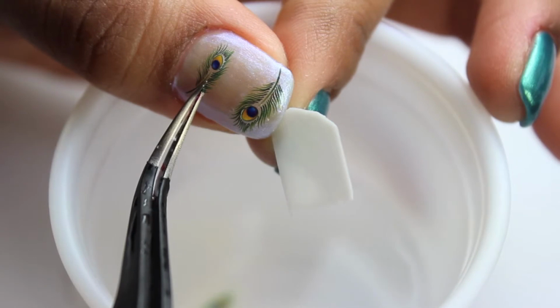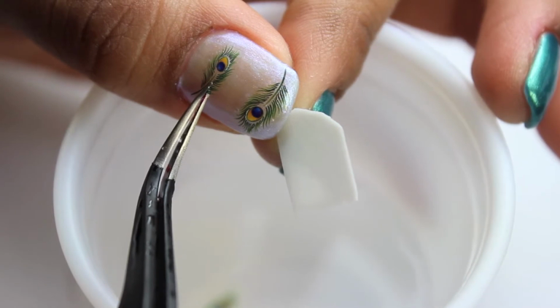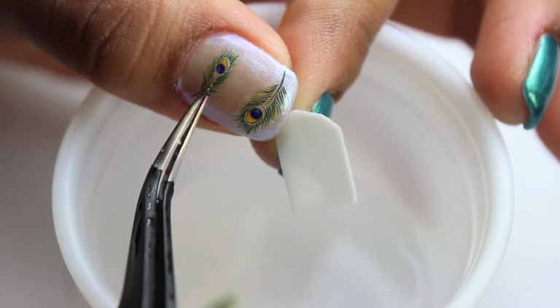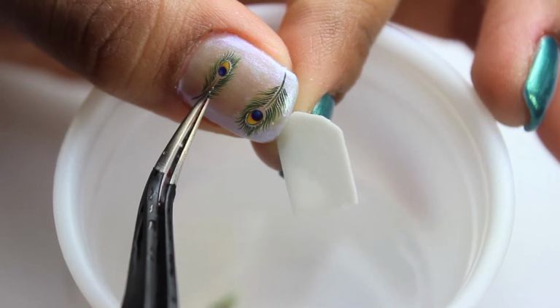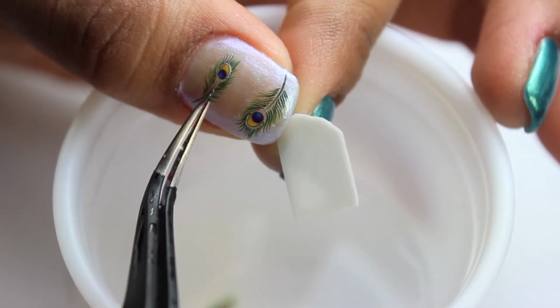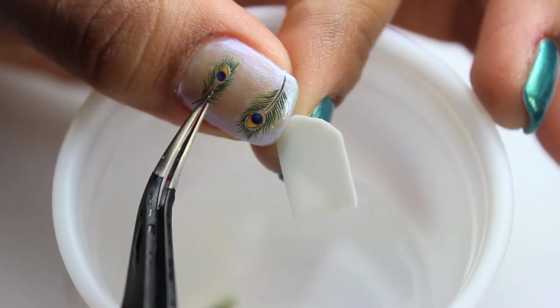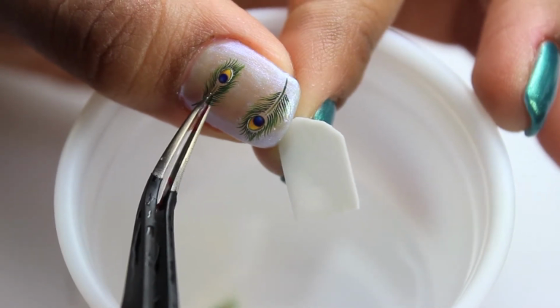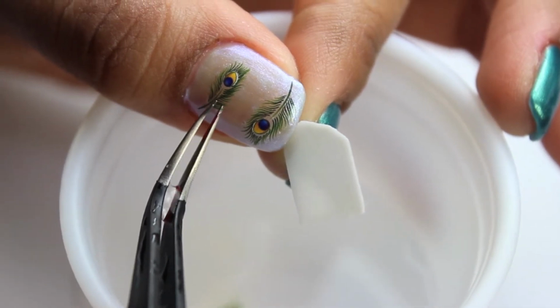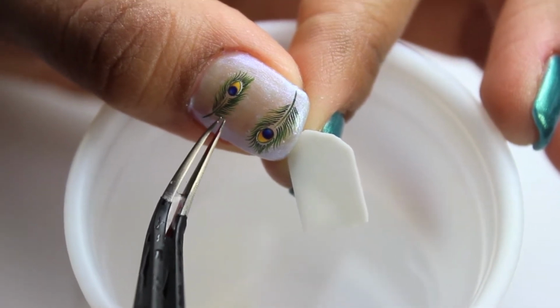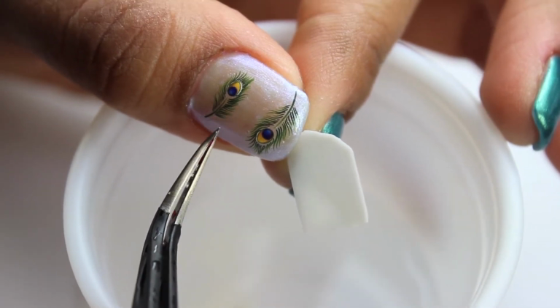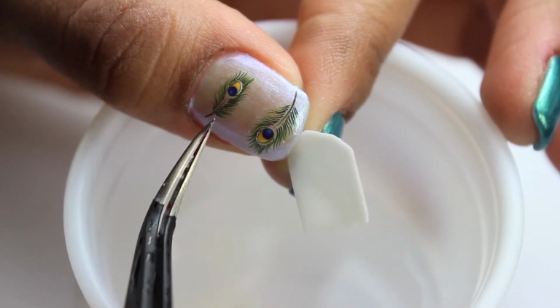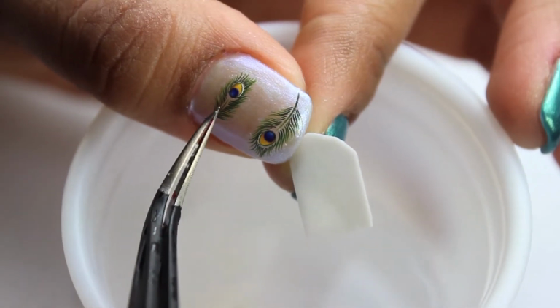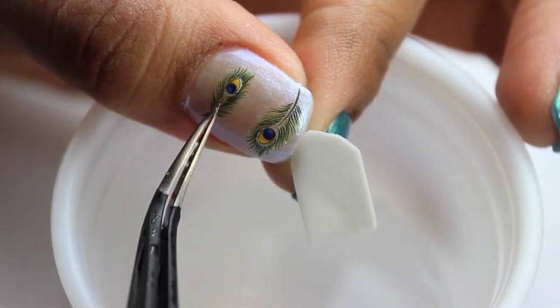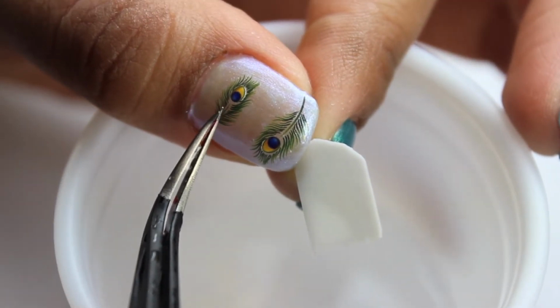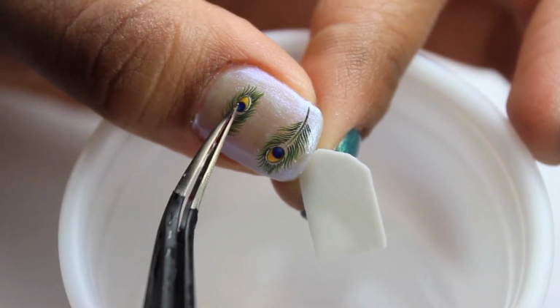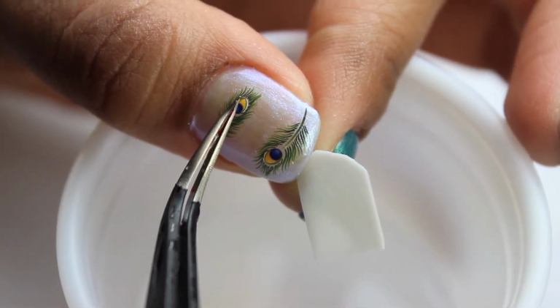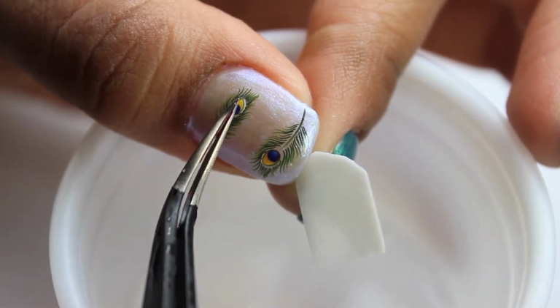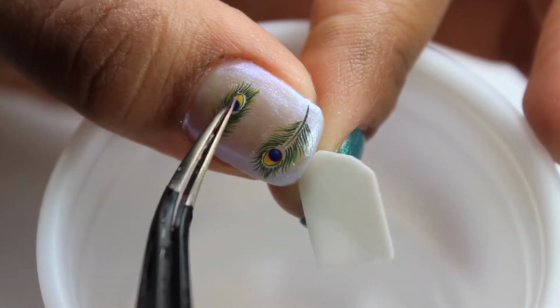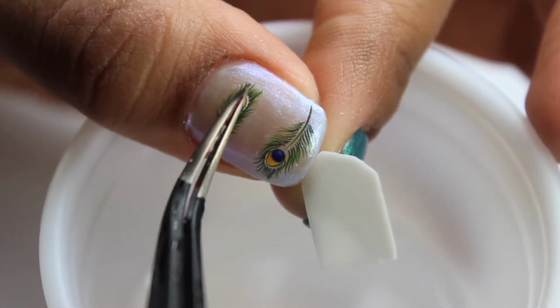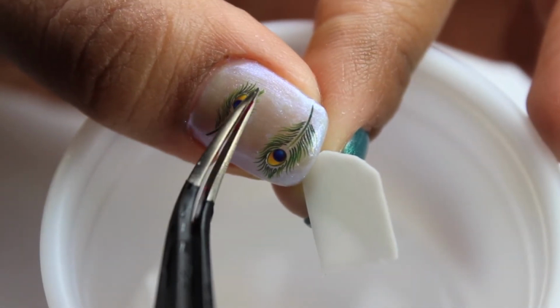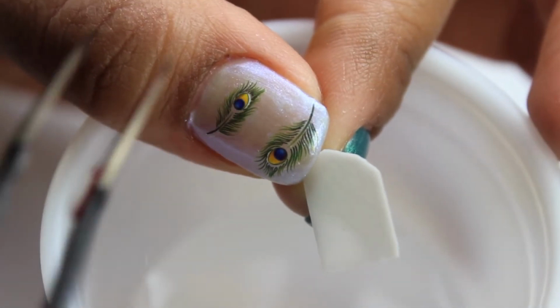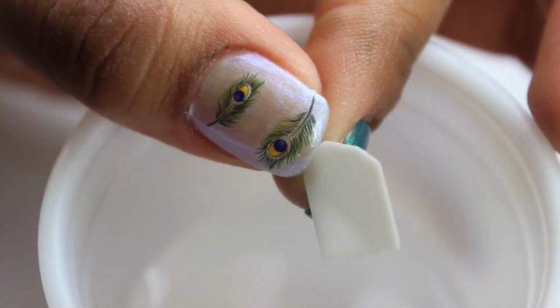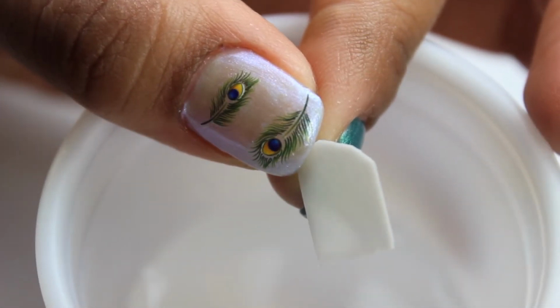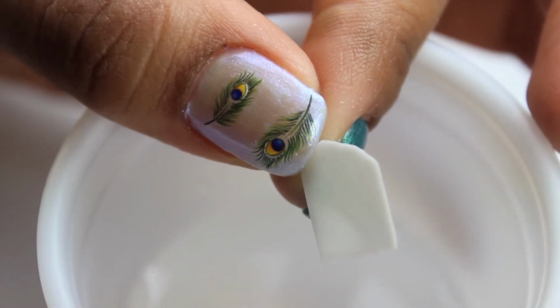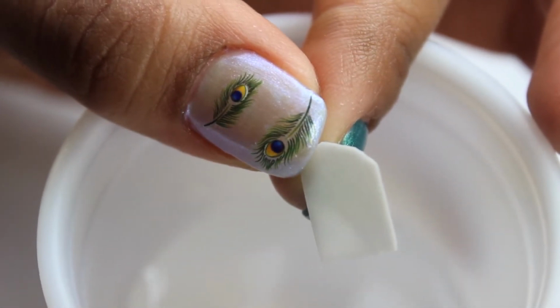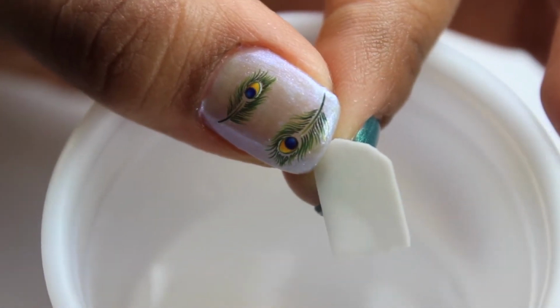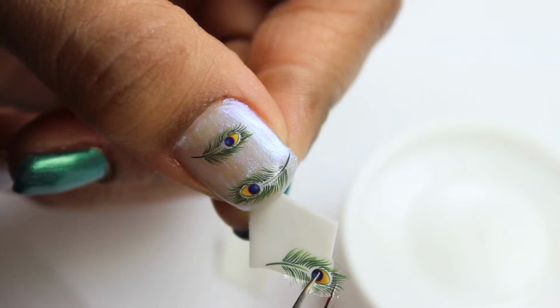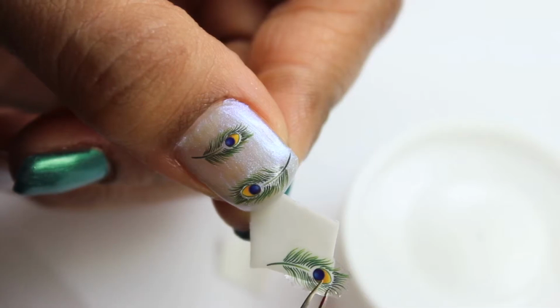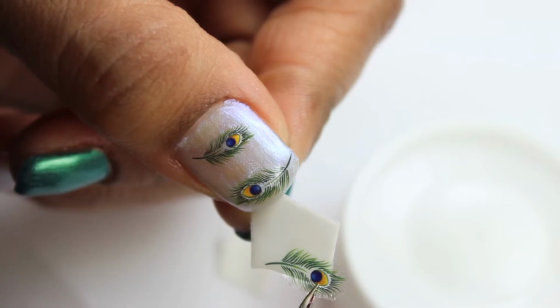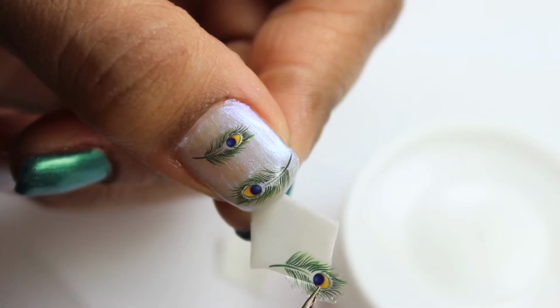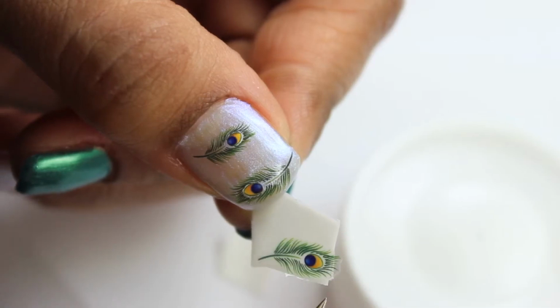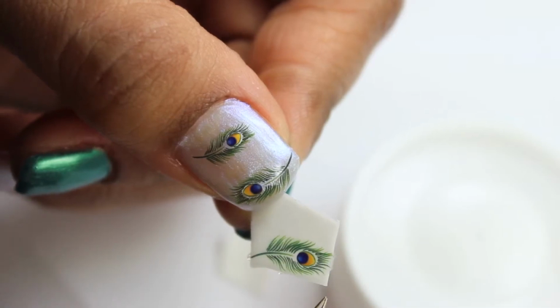When placing your decals, be careful because once it wrinkles up, you won't be able to fix it.